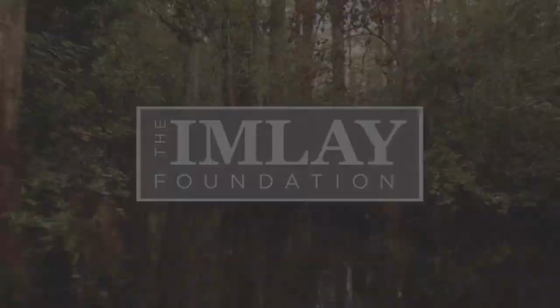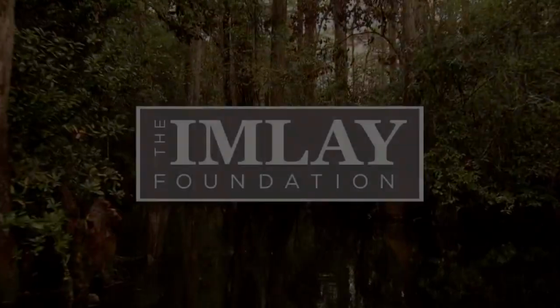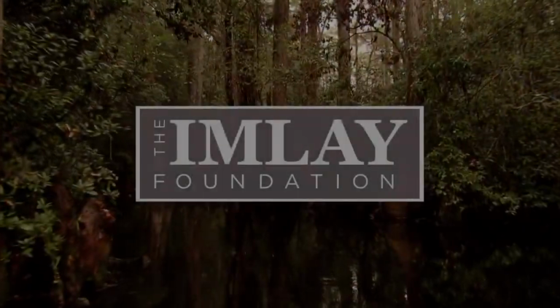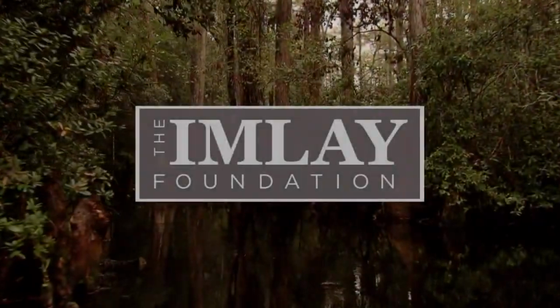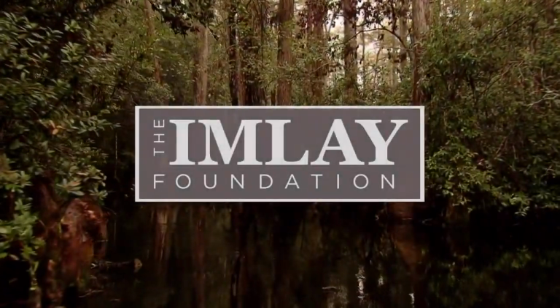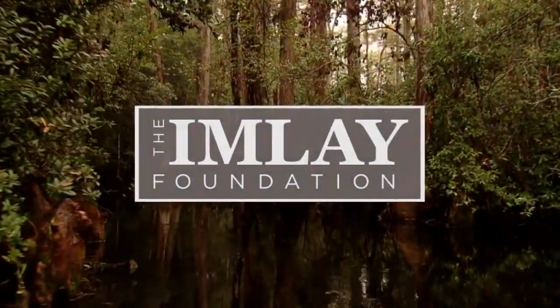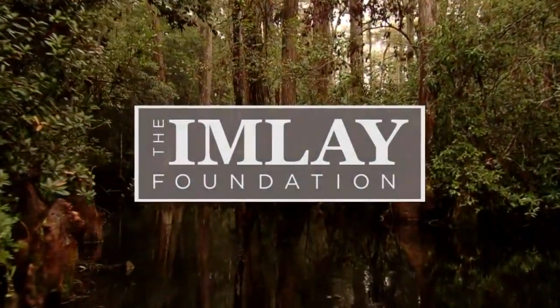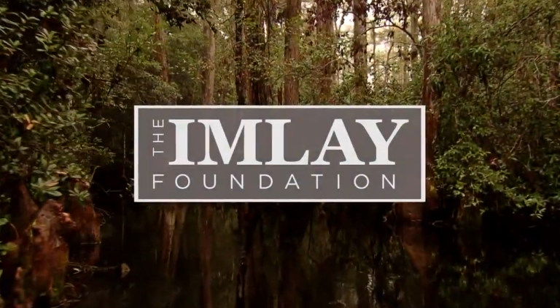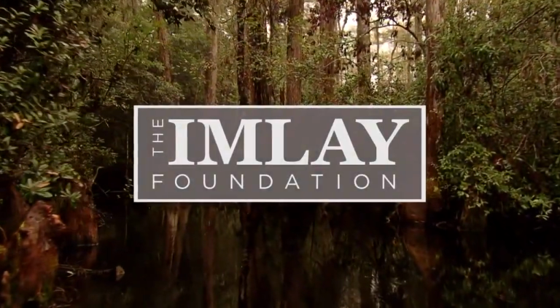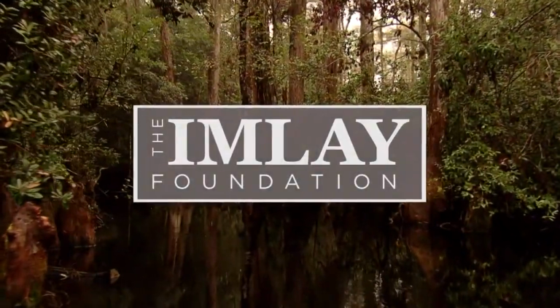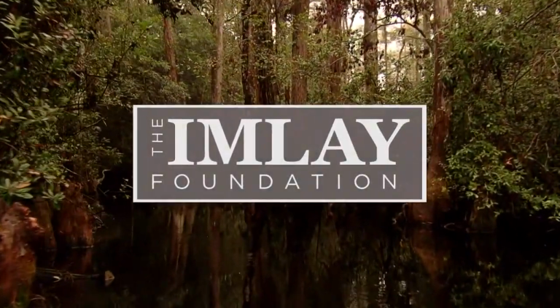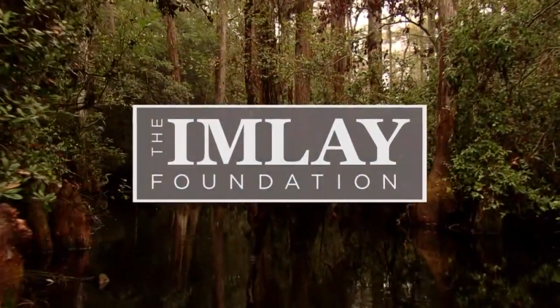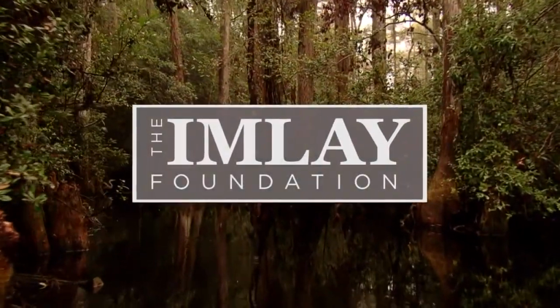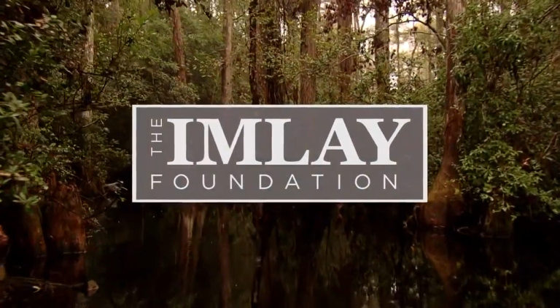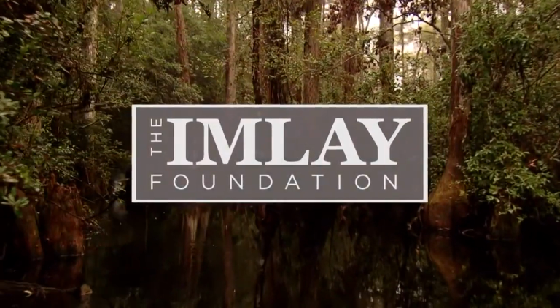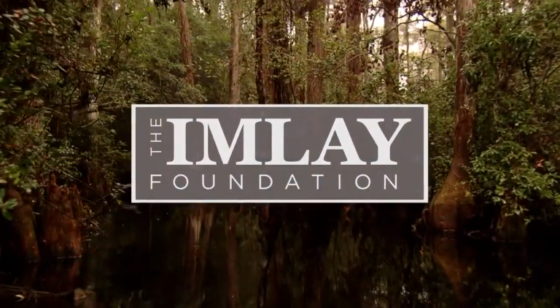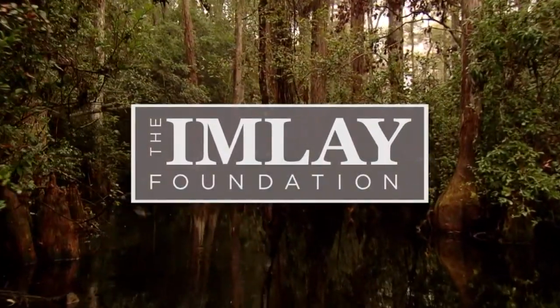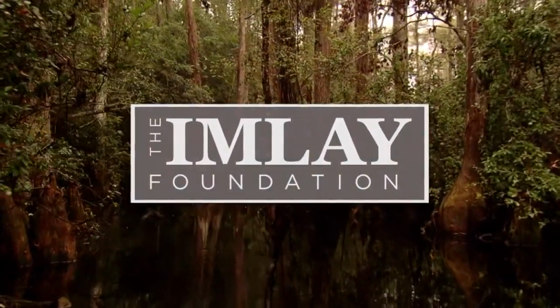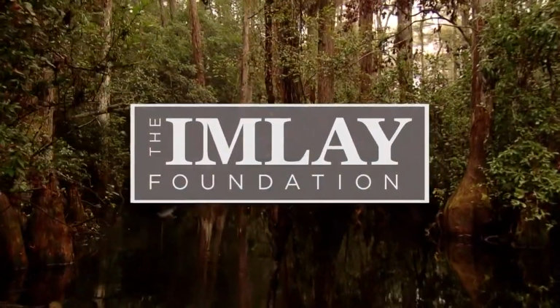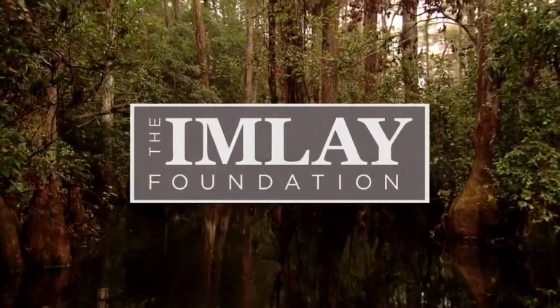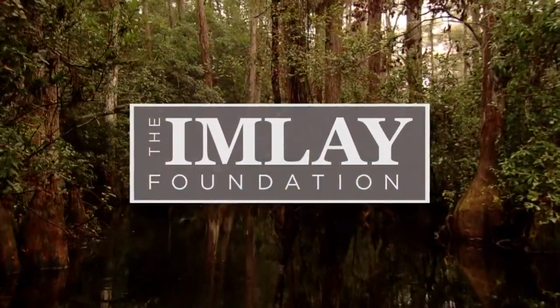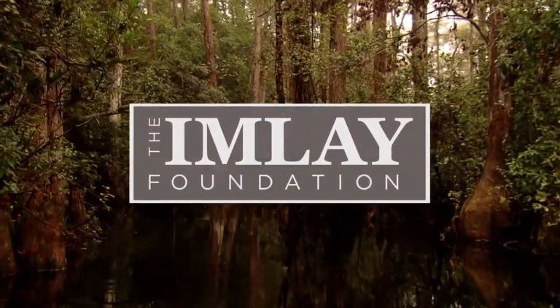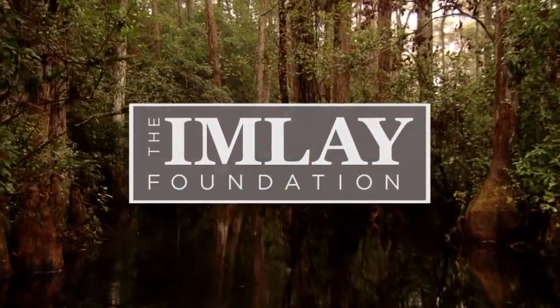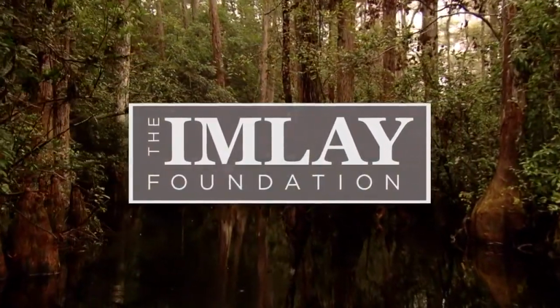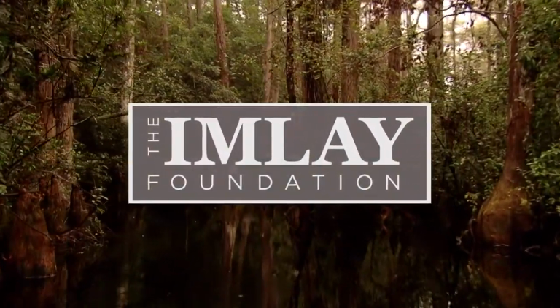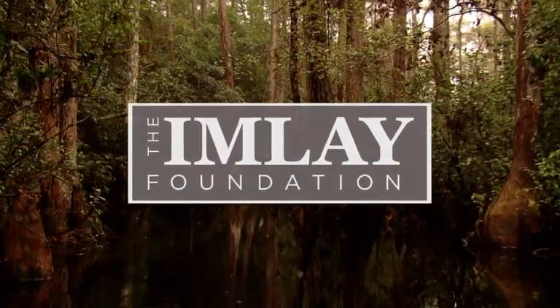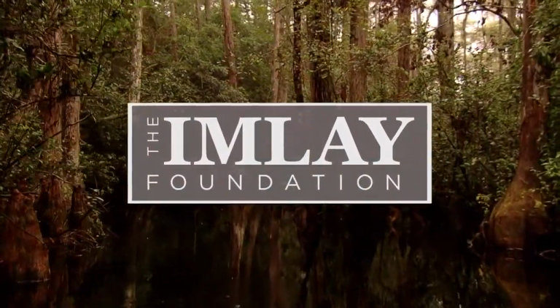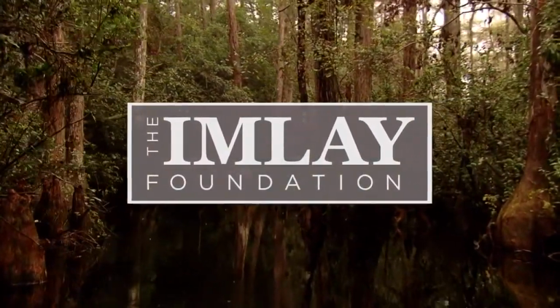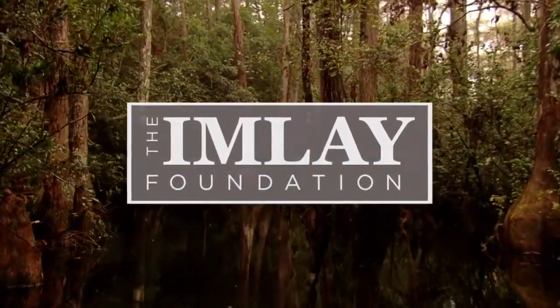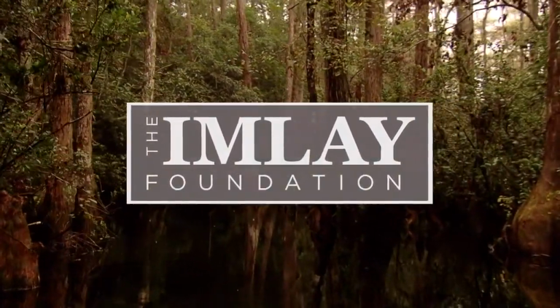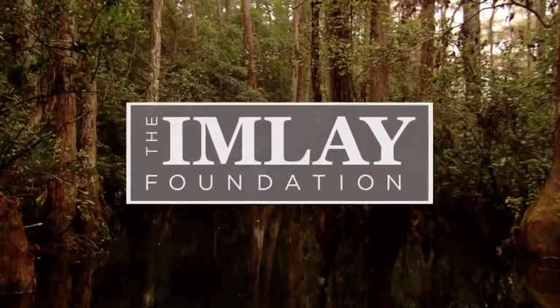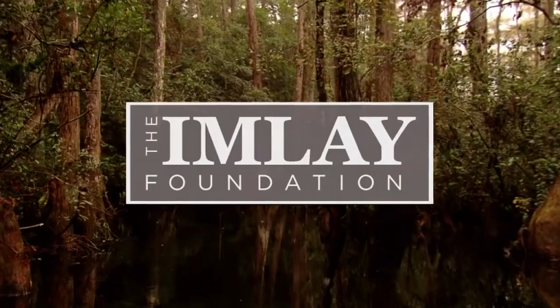Funding for Georgia Outdoors has been made possible in part by the Imlay Foundation and from viewers like you.